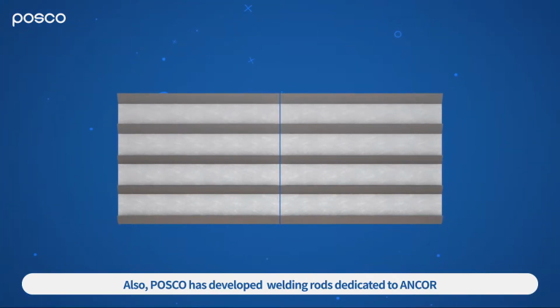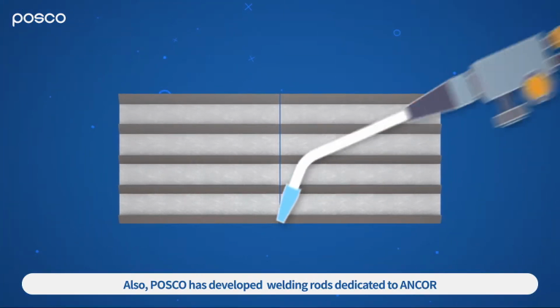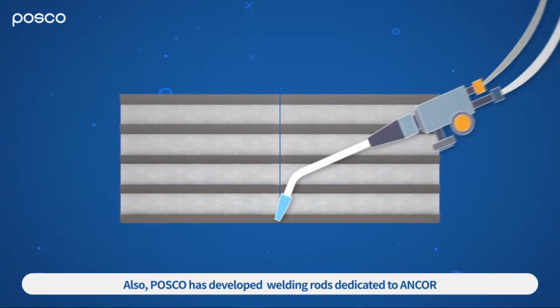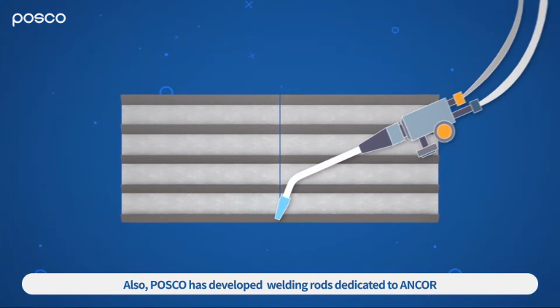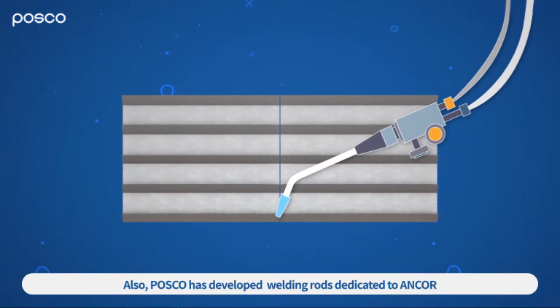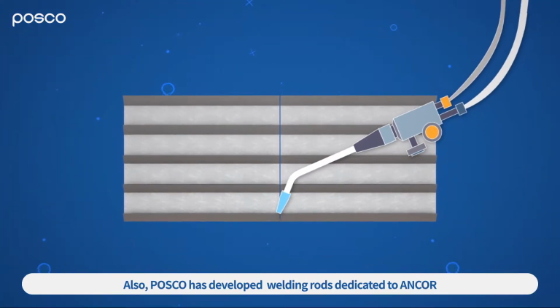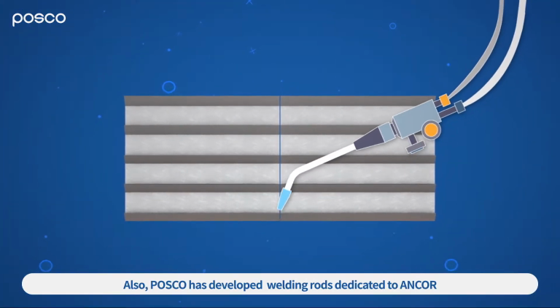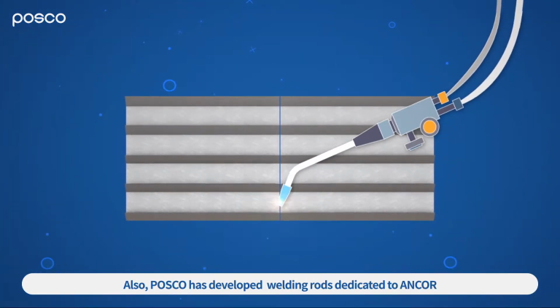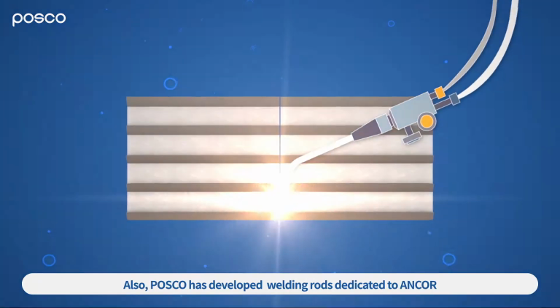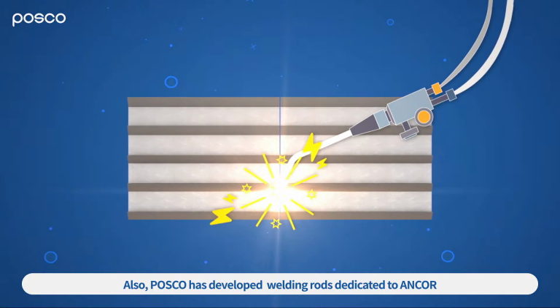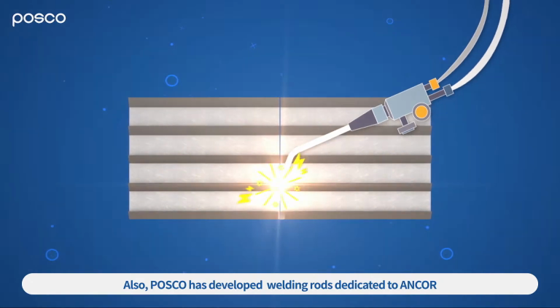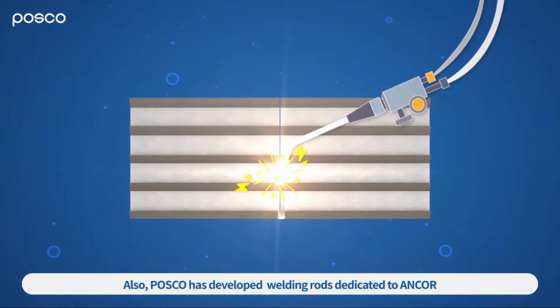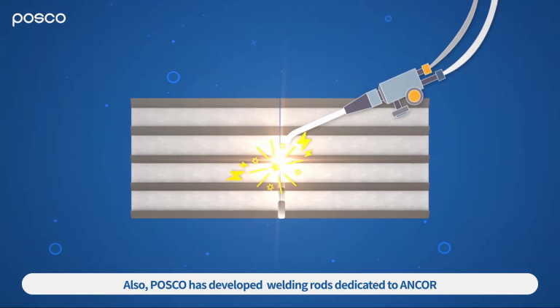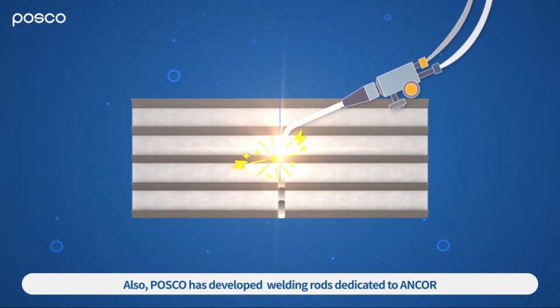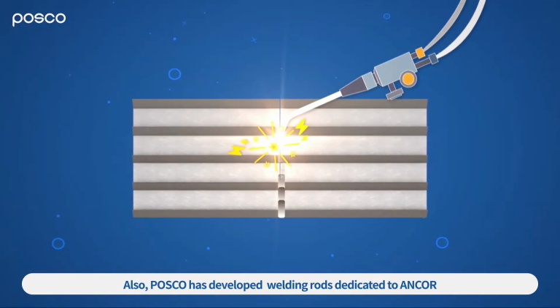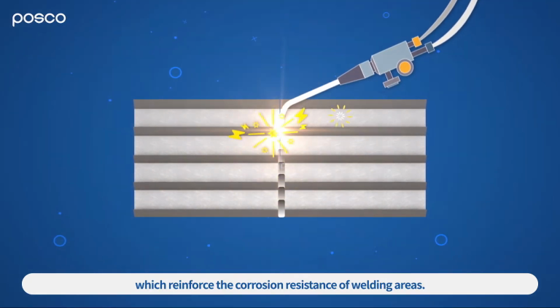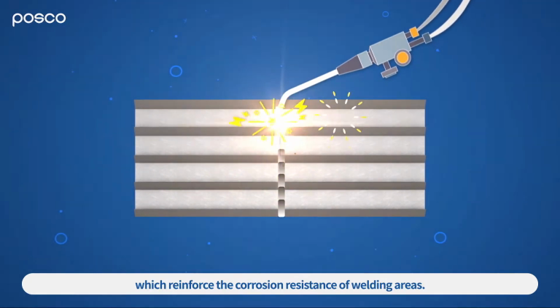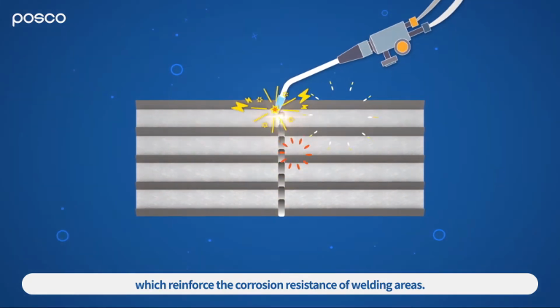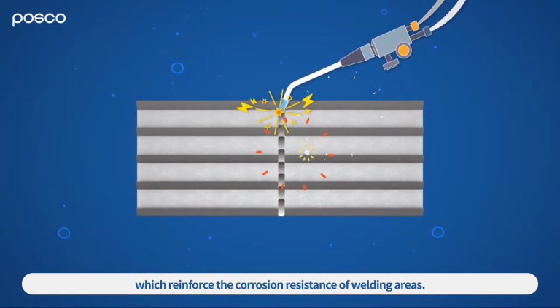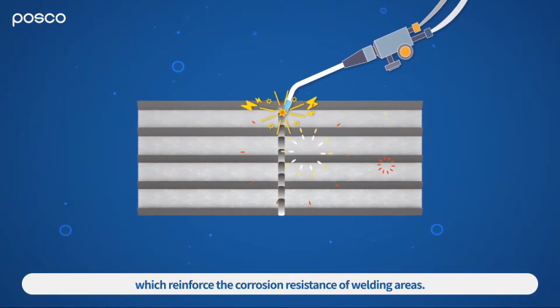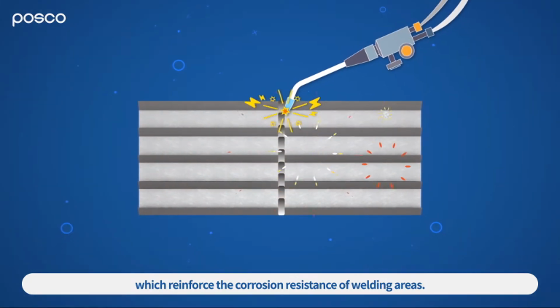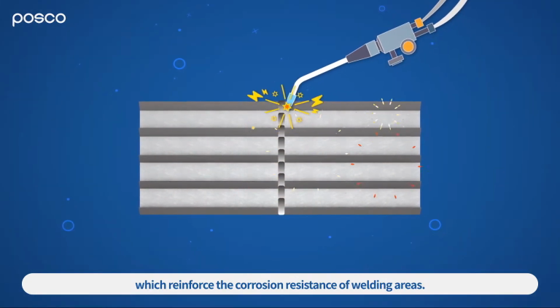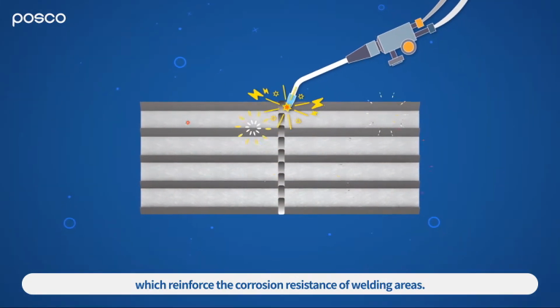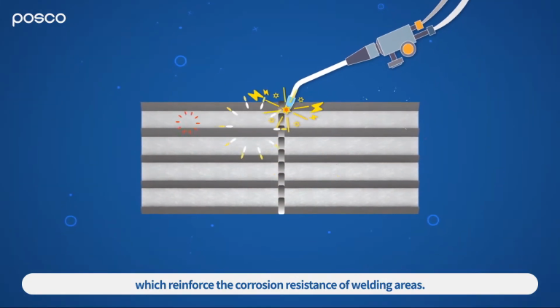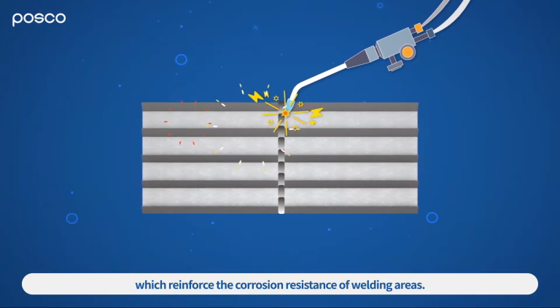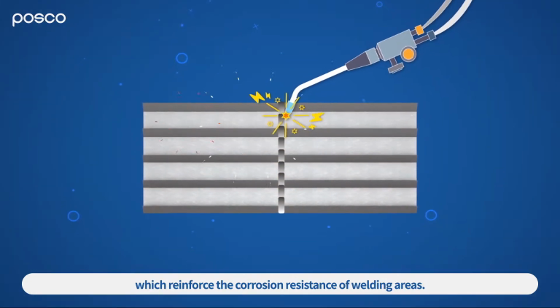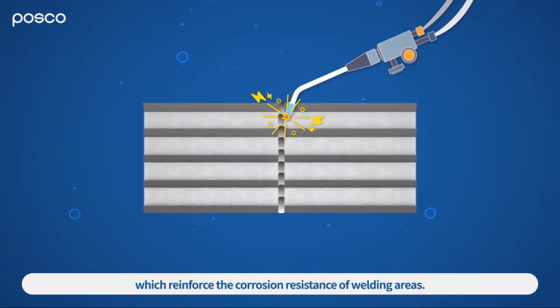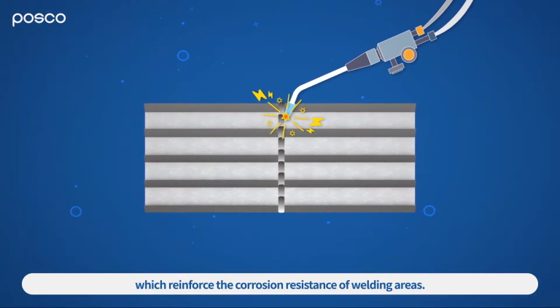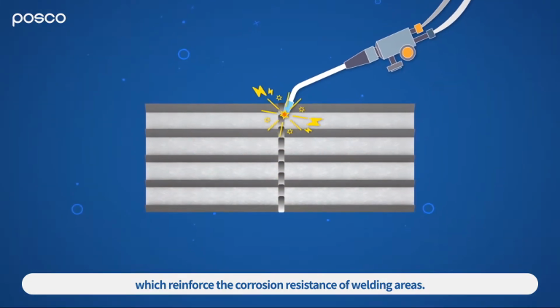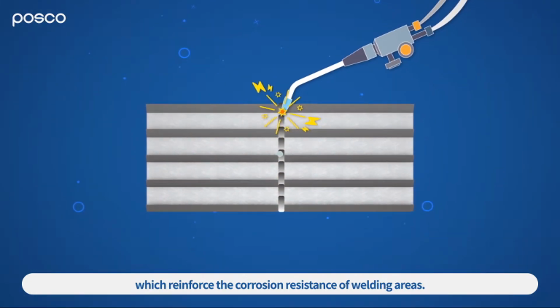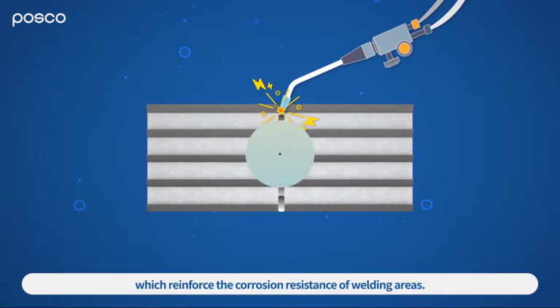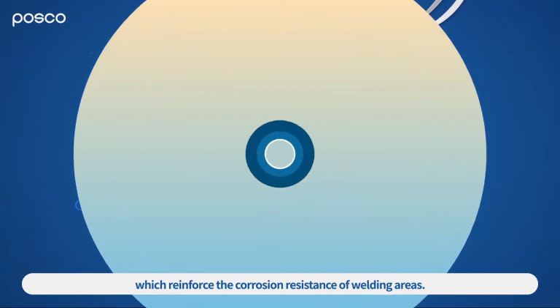POSCO has developed welding rods dedicated to ANCOR, which reinforce the corrosion resistance of welding areas.